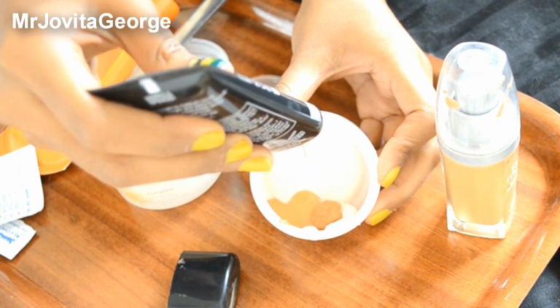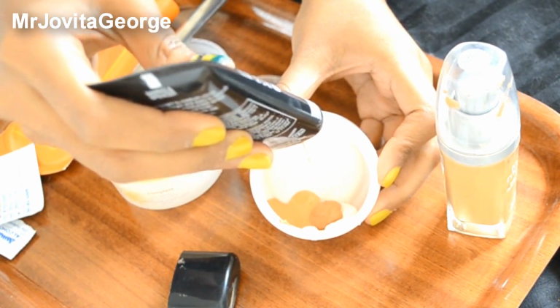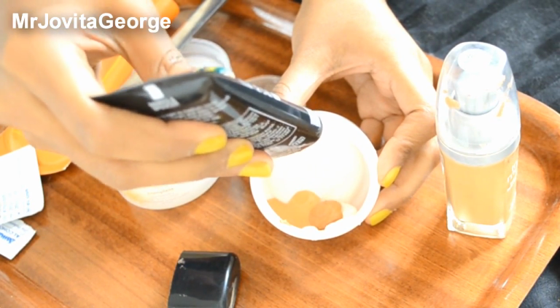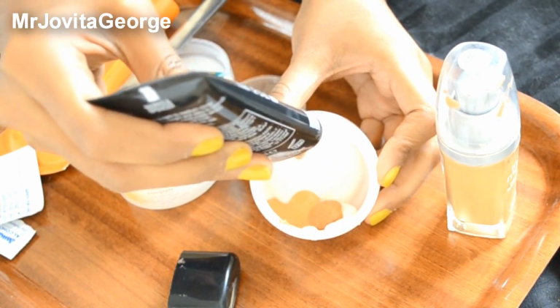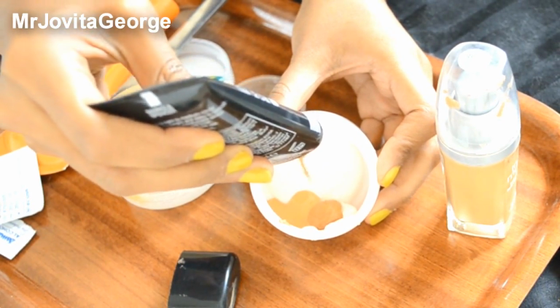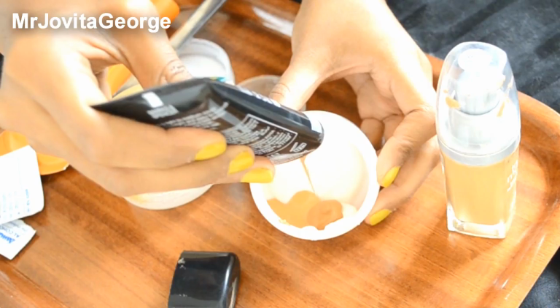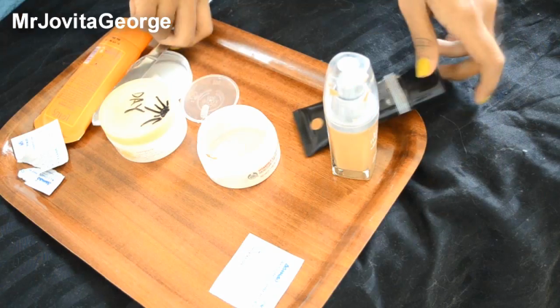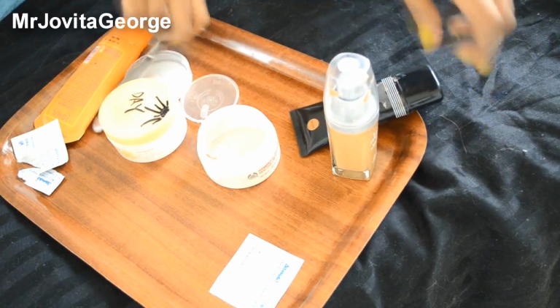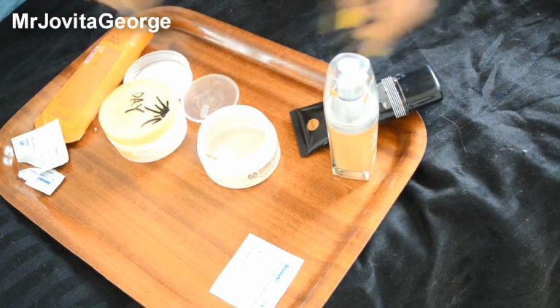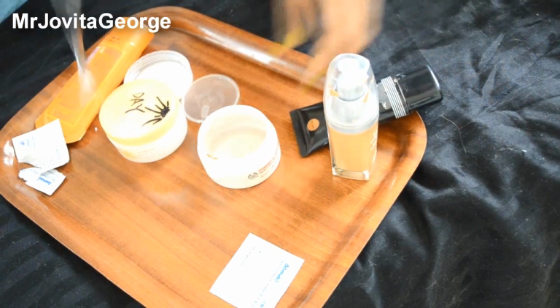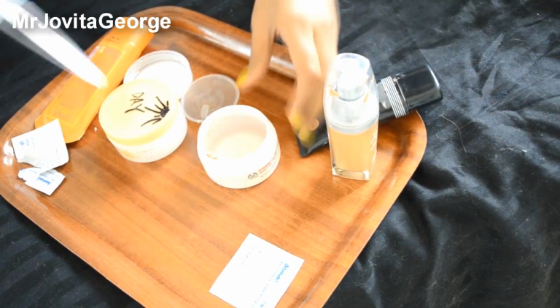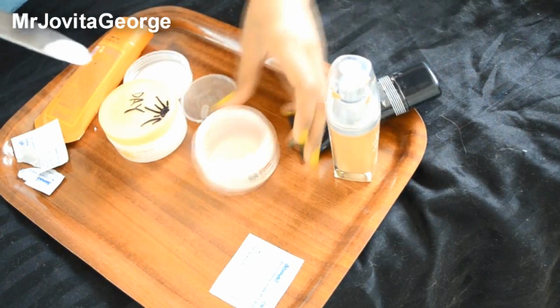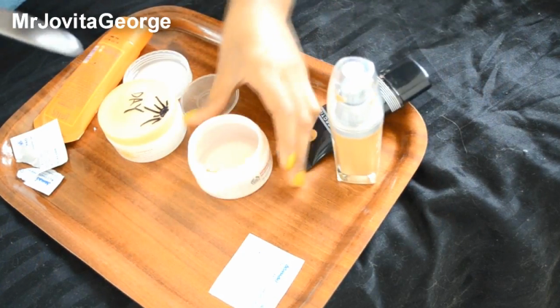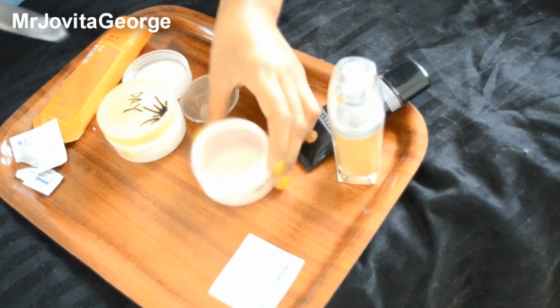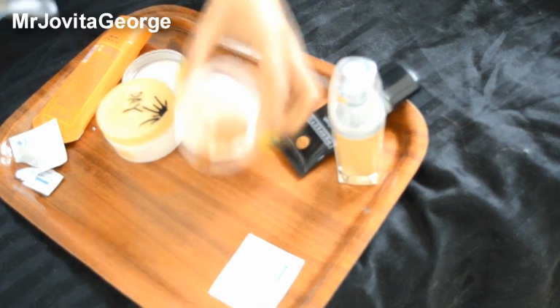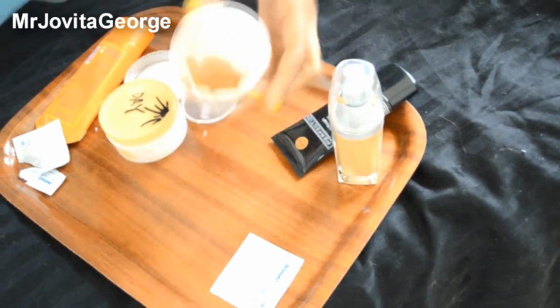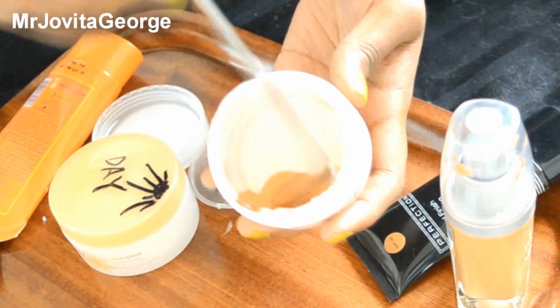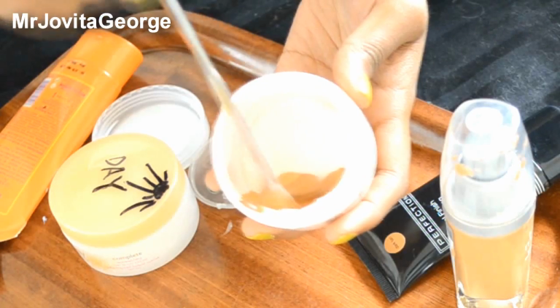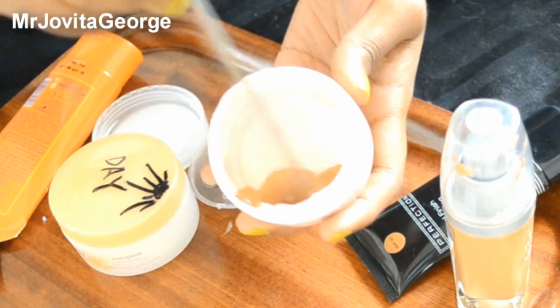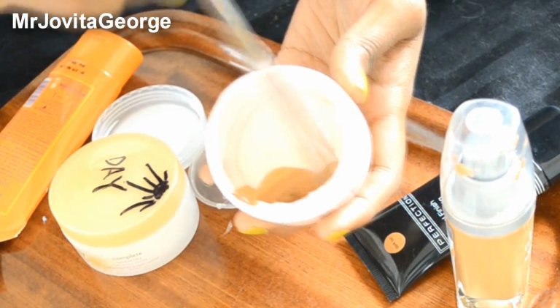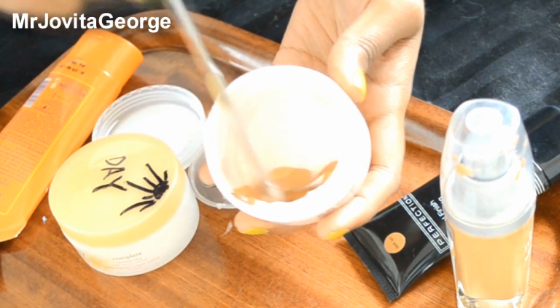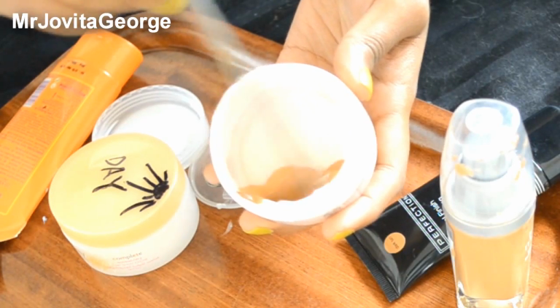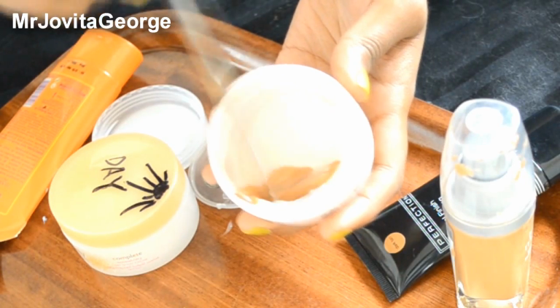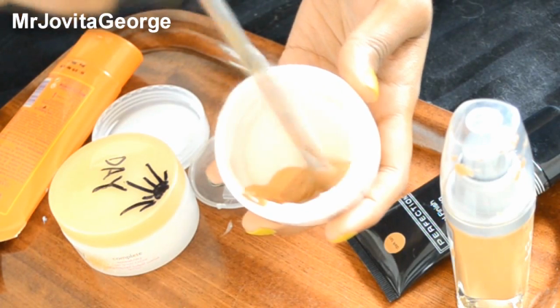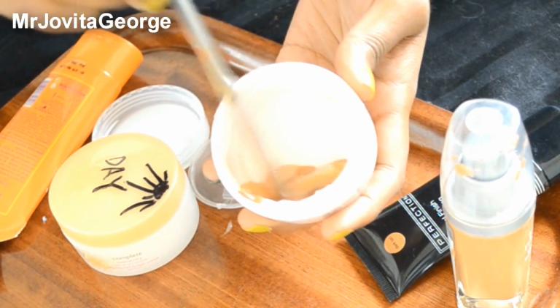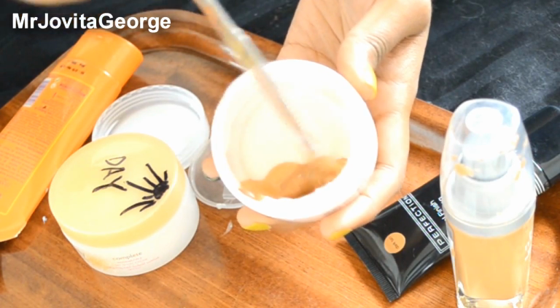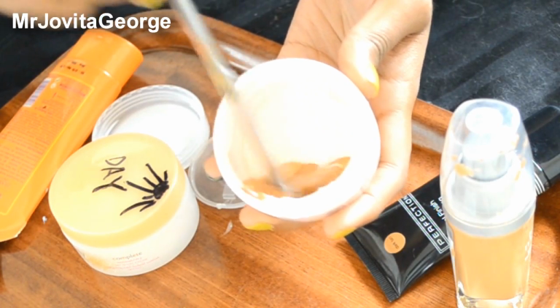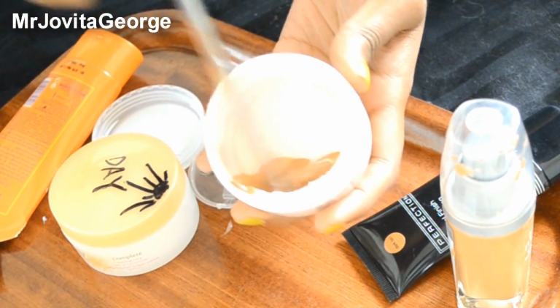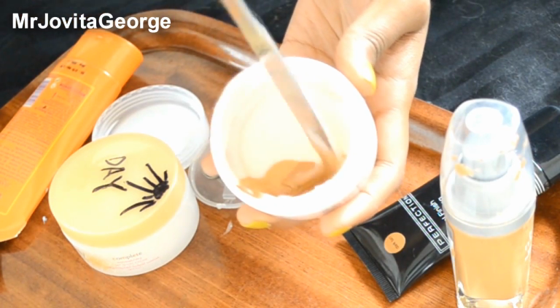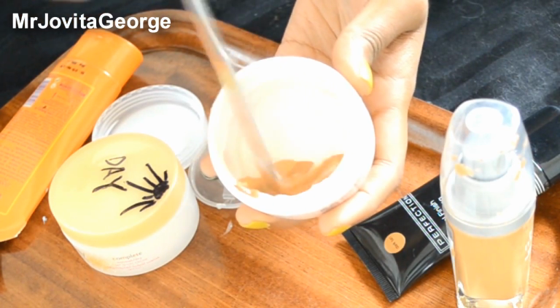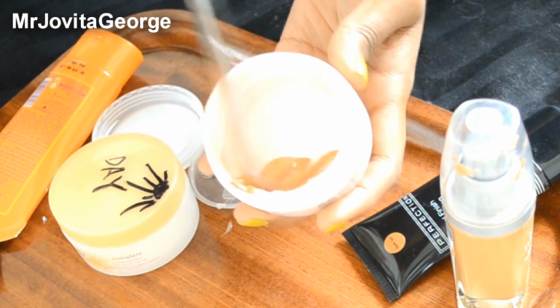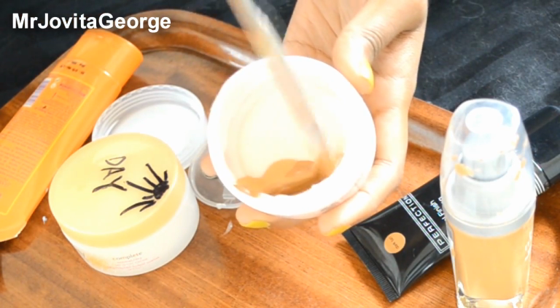If you don't have a foundation that matches your exact summer skin color, you can even mix foundations.